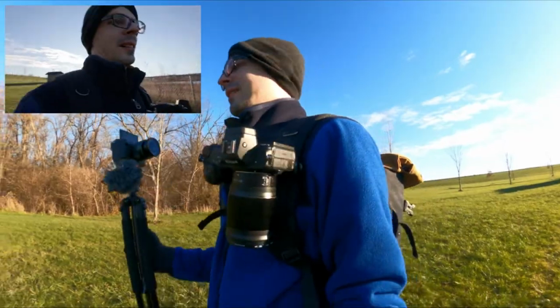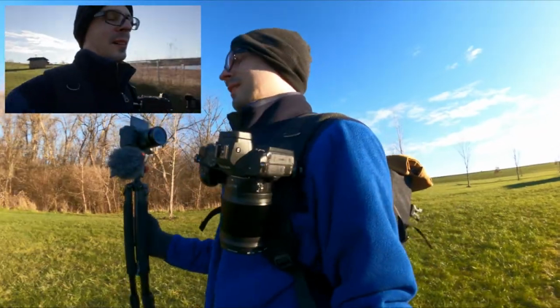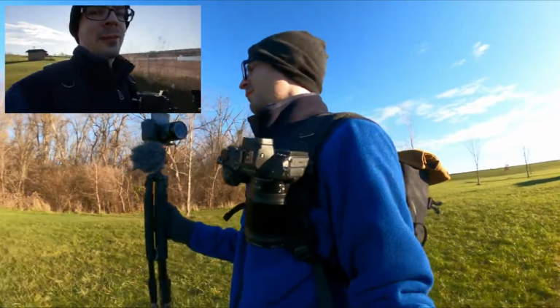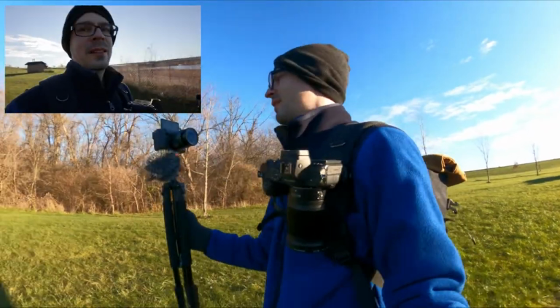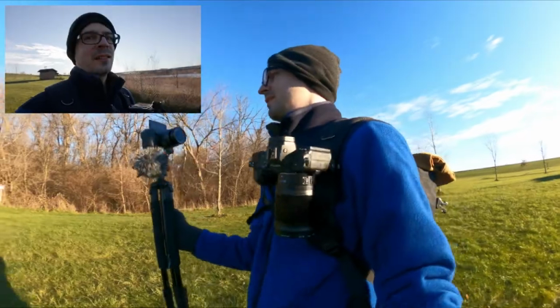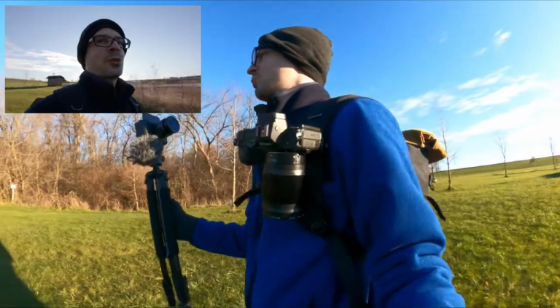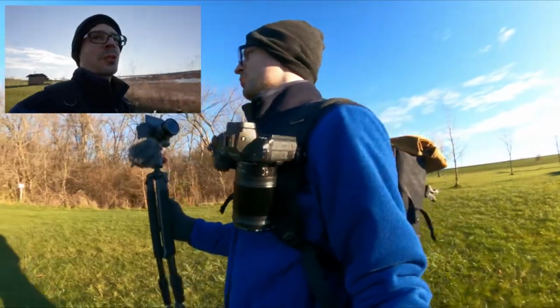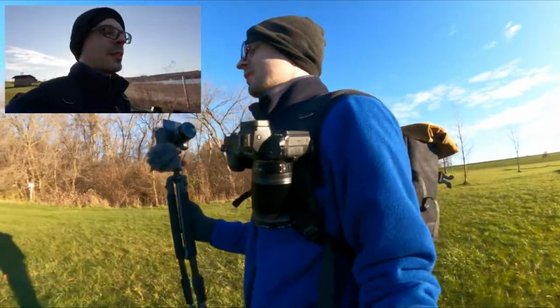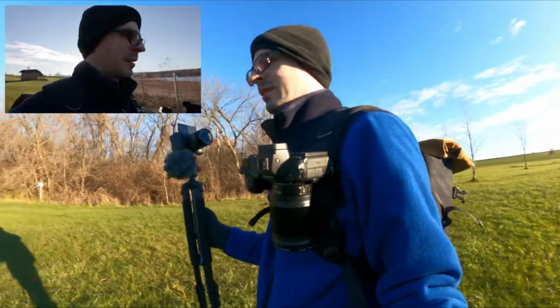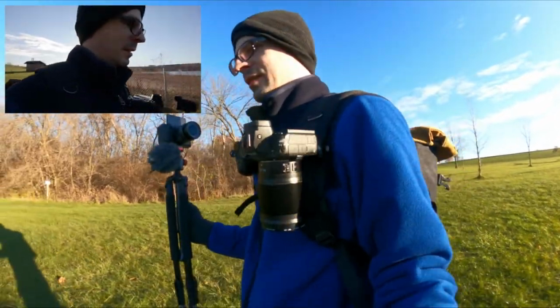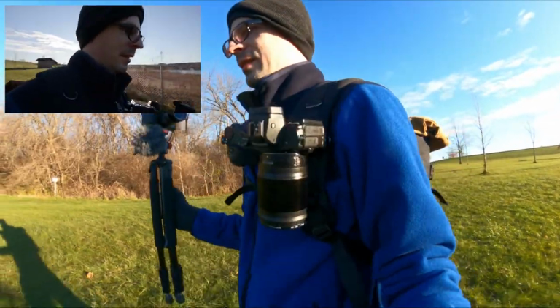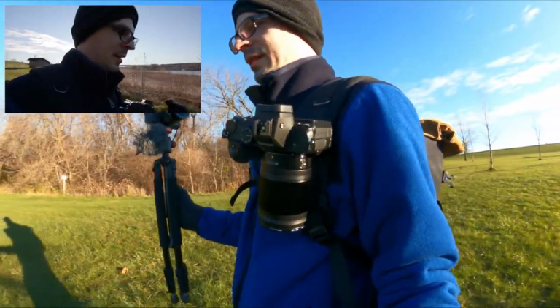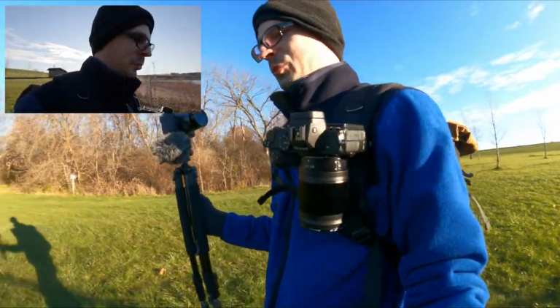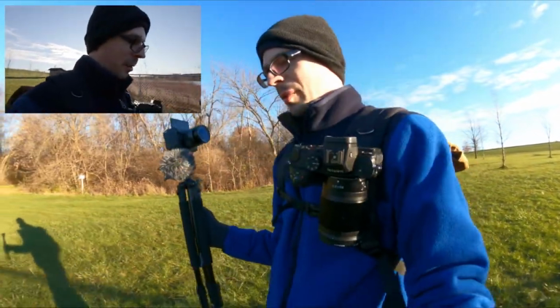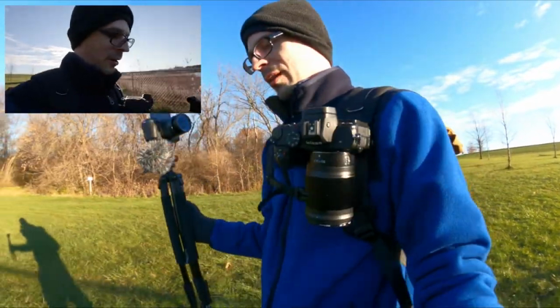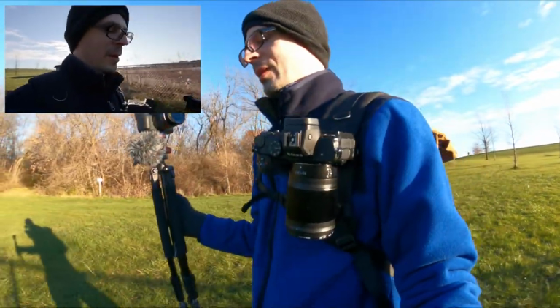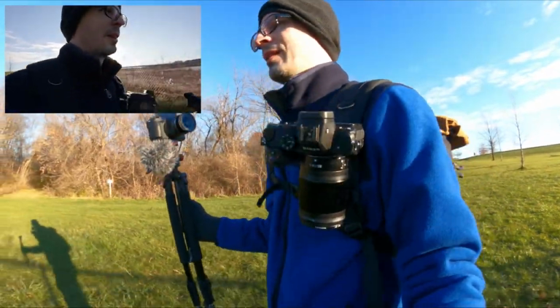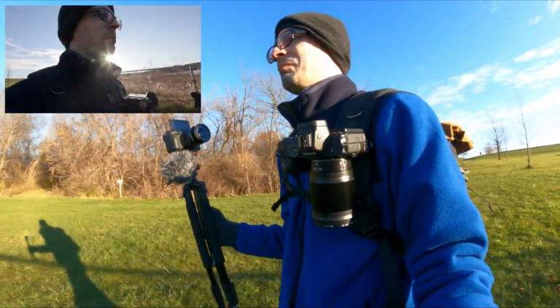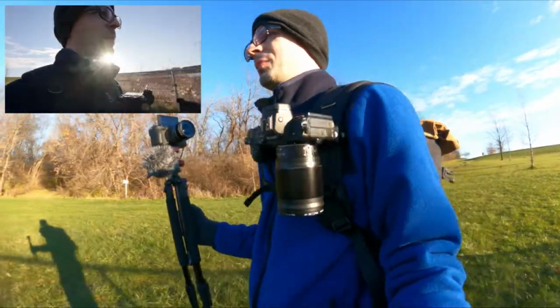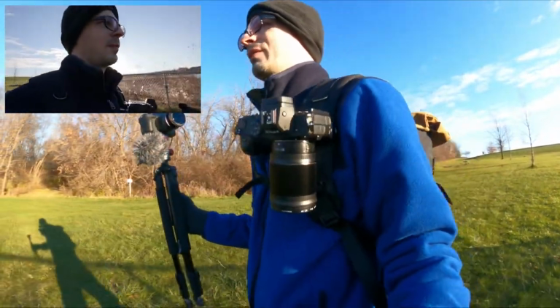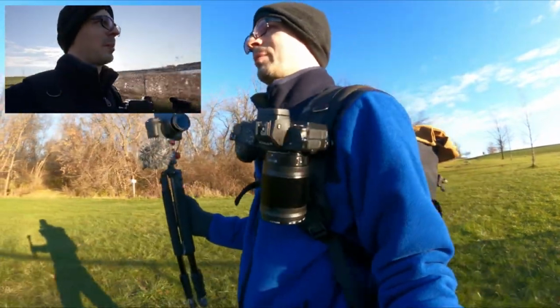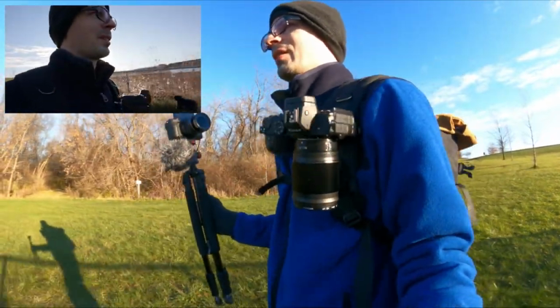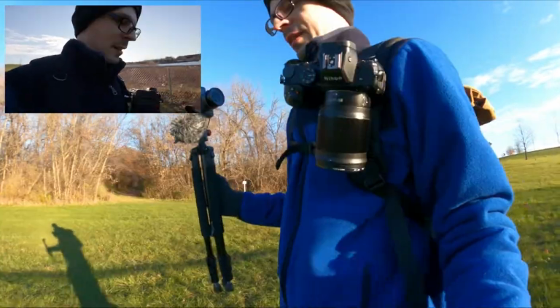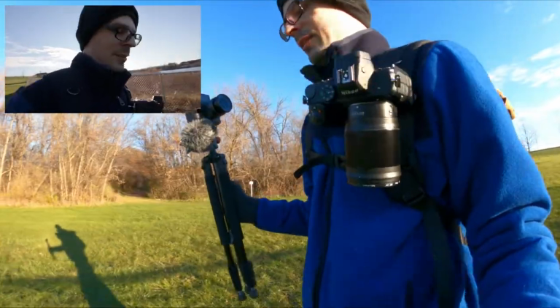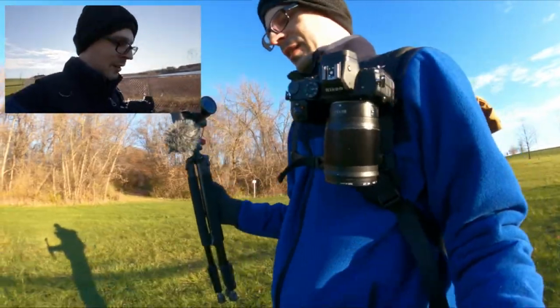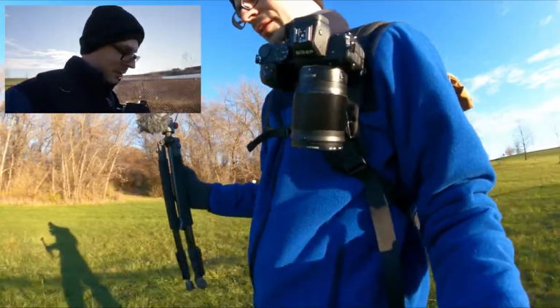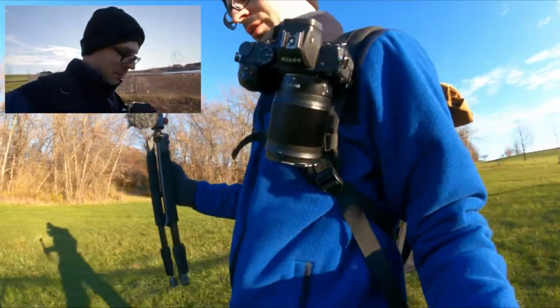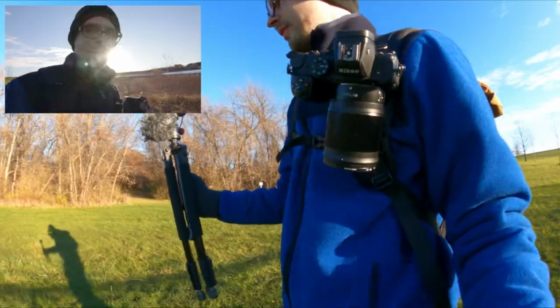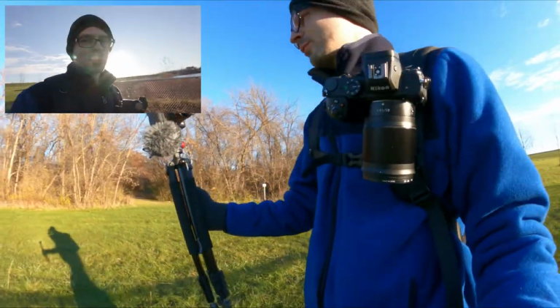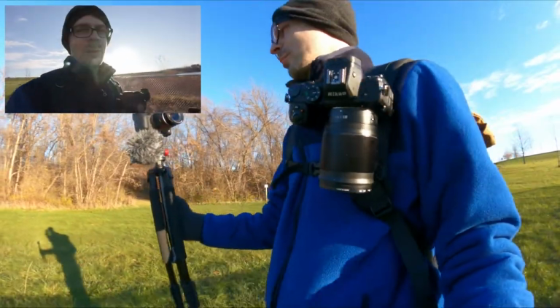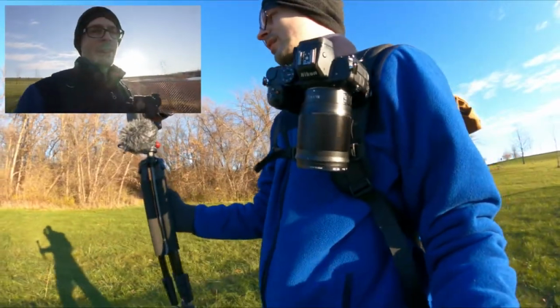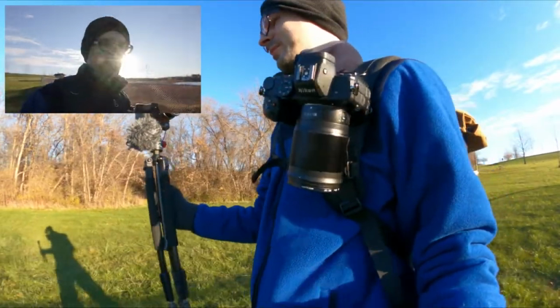If I had an extra robot arm, it would be even better. Ulanzi, you should look into the robot arms.